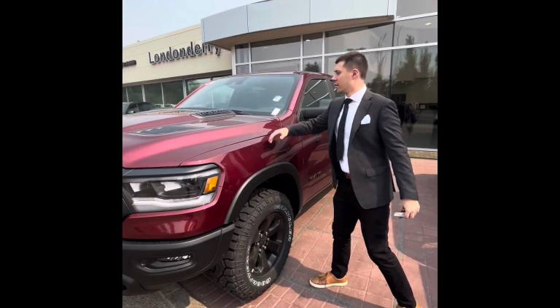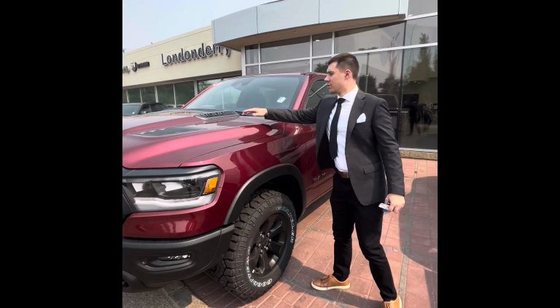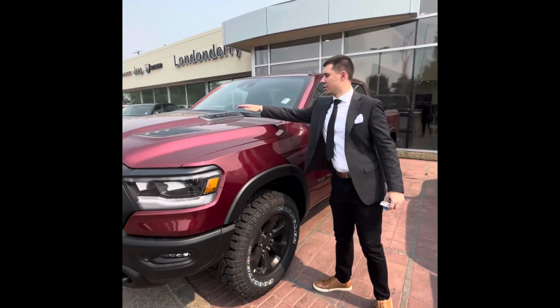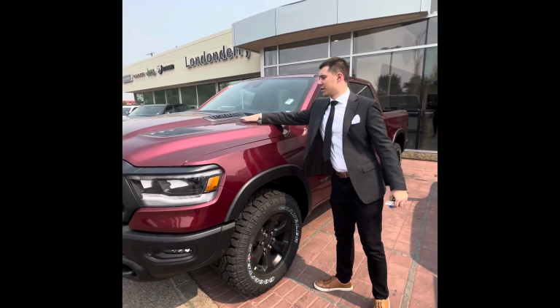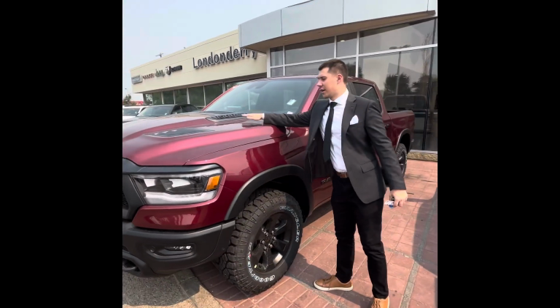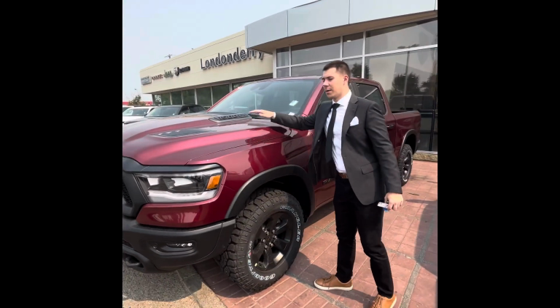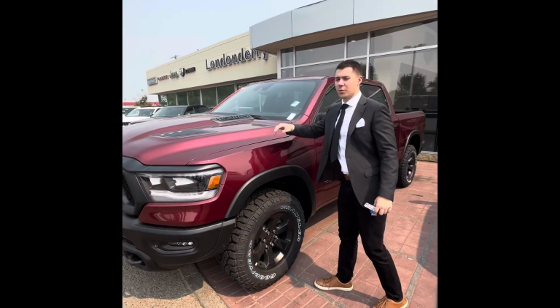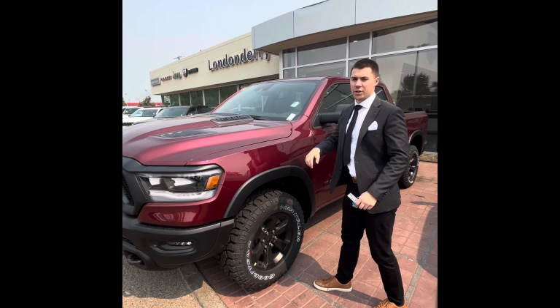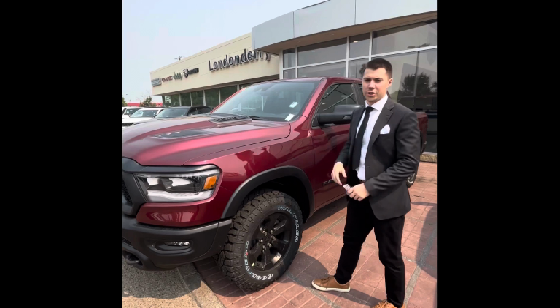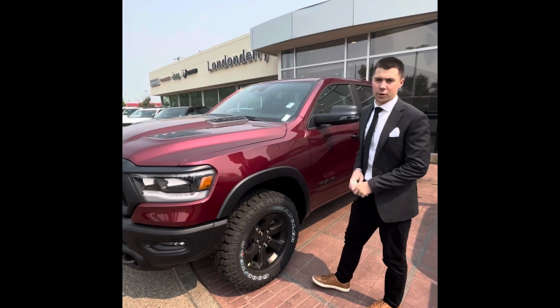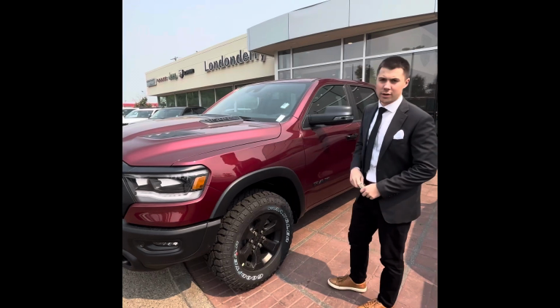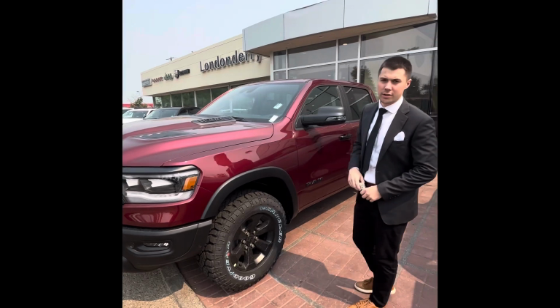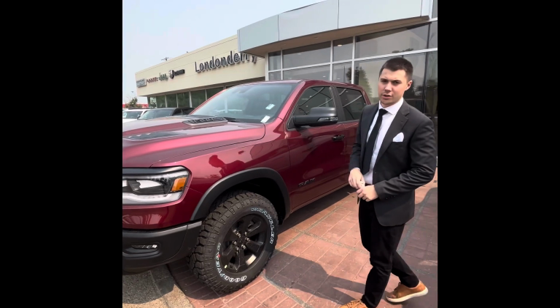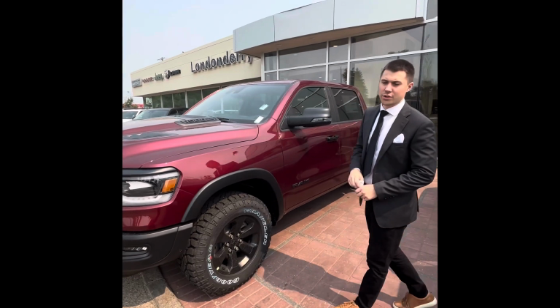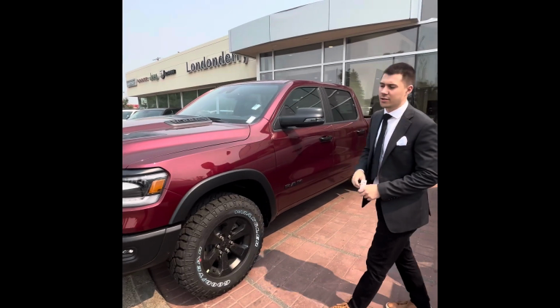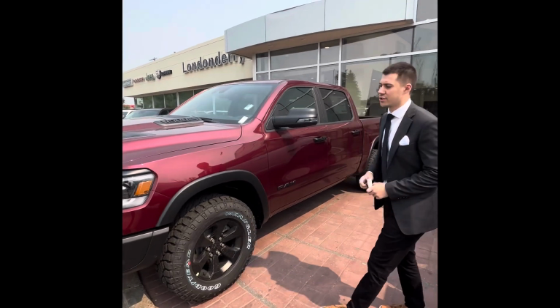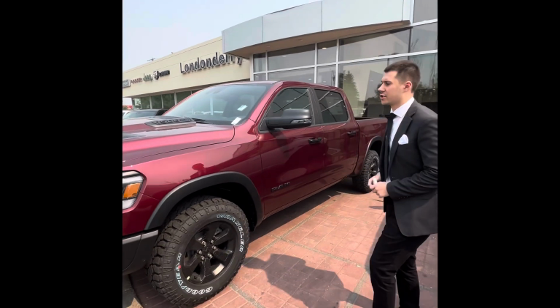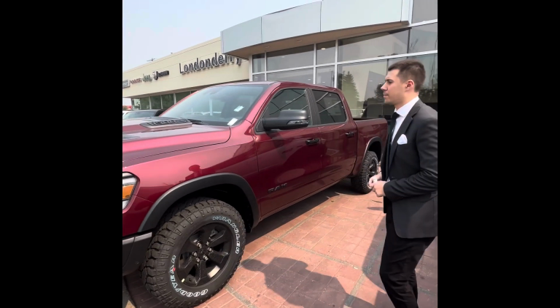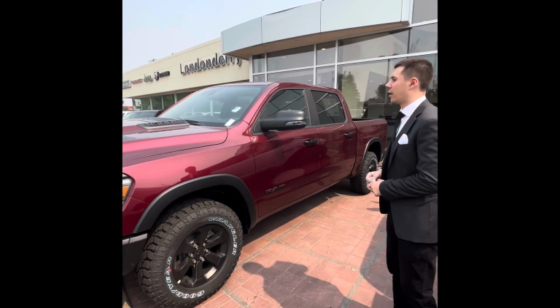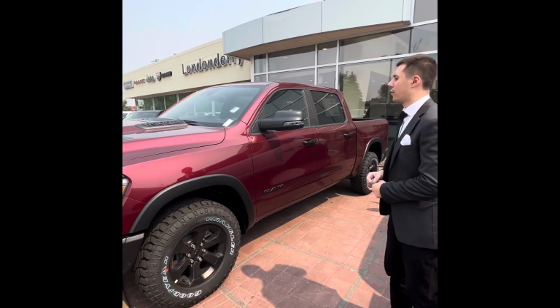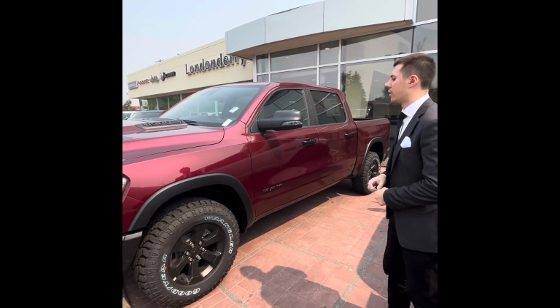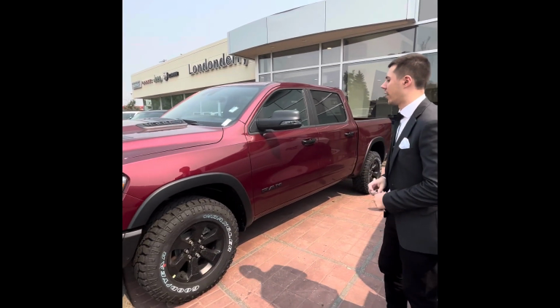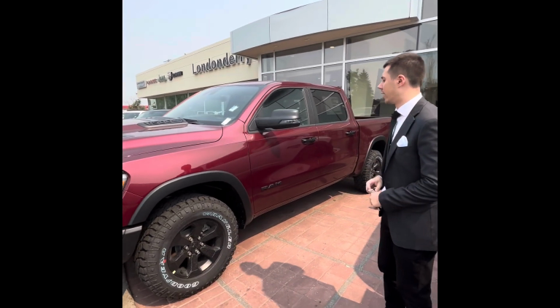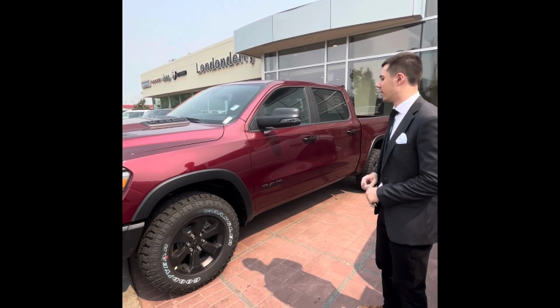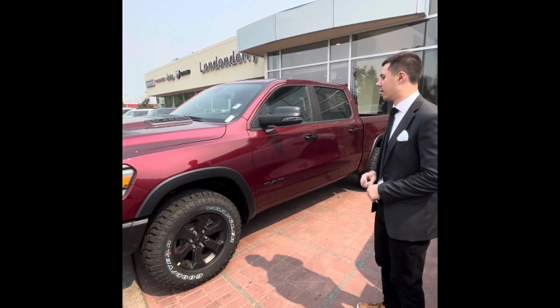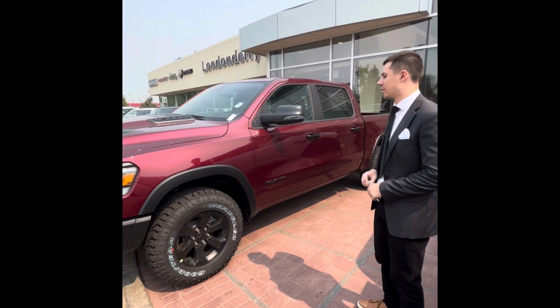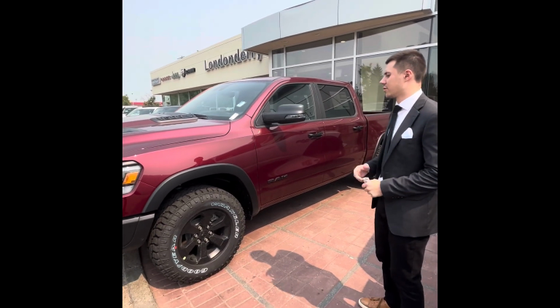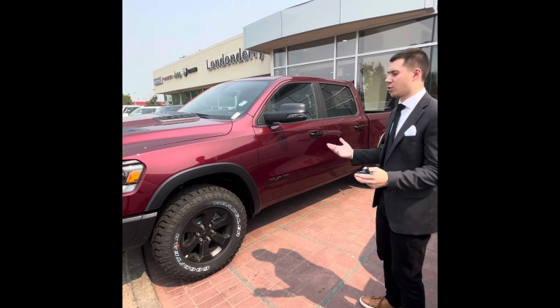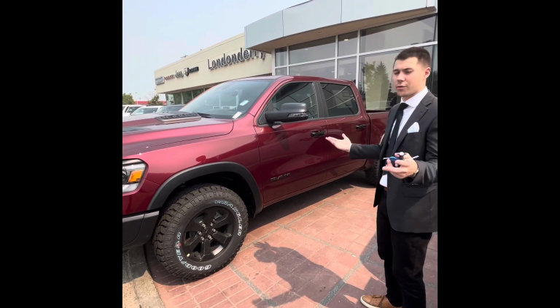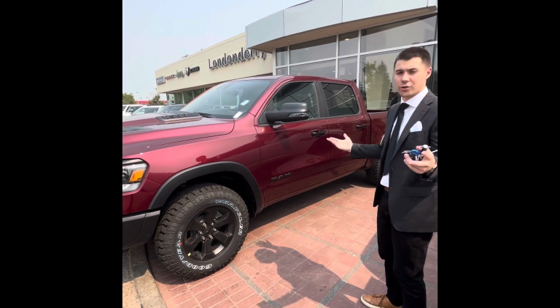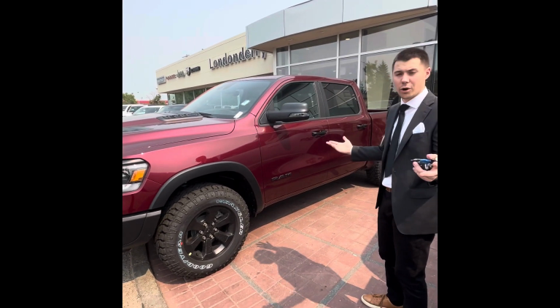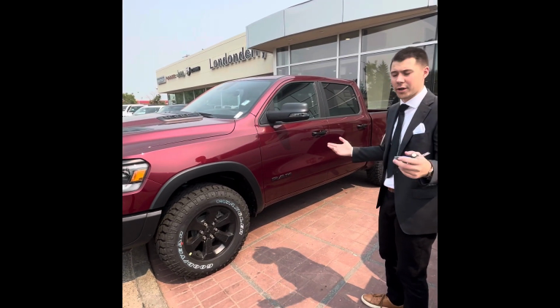You get the Hemi with e-torque, so tons and tons of power and tons of torque for towing.